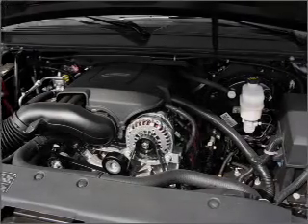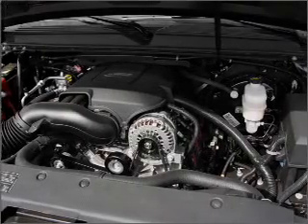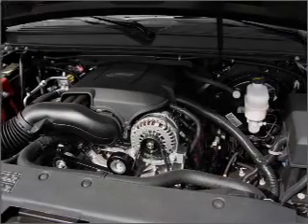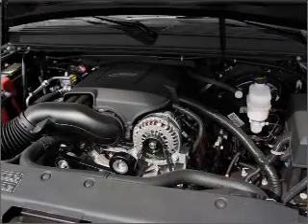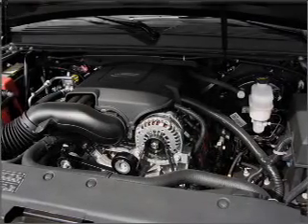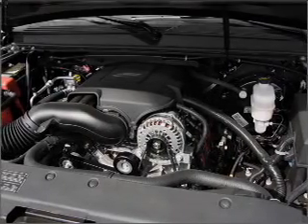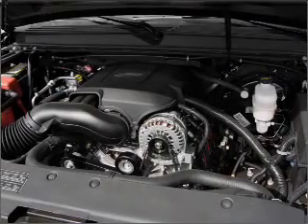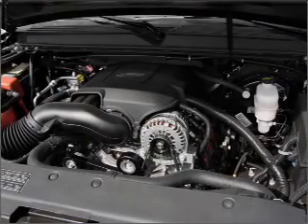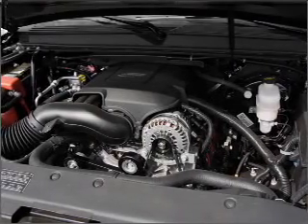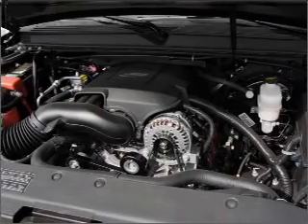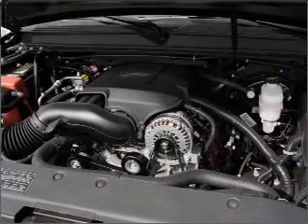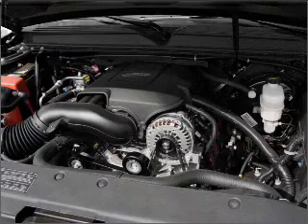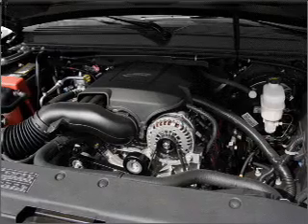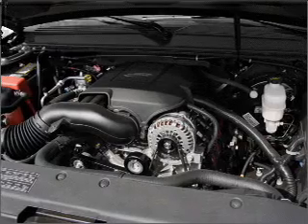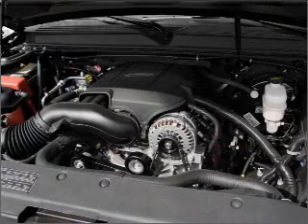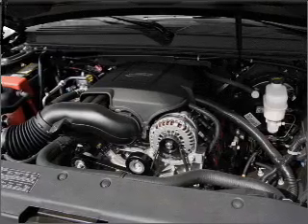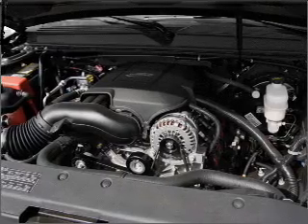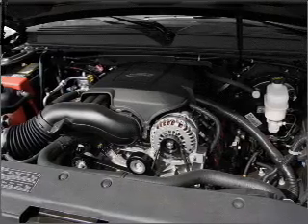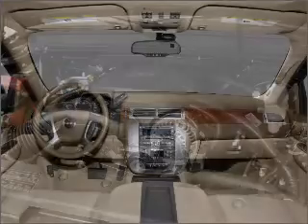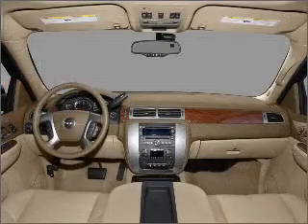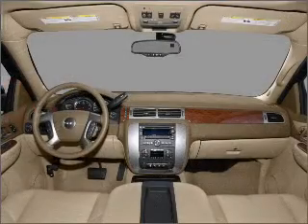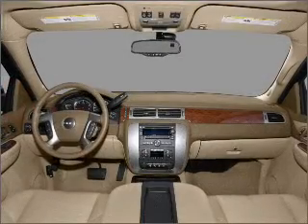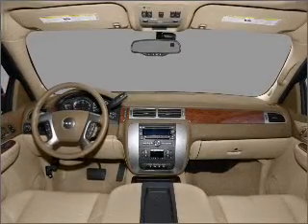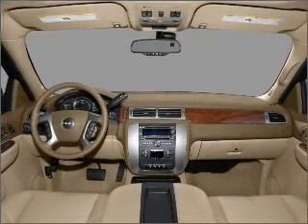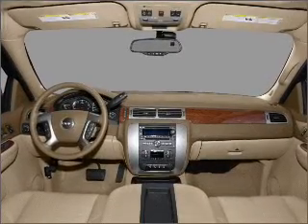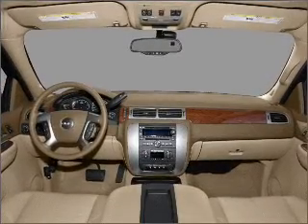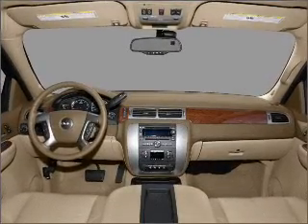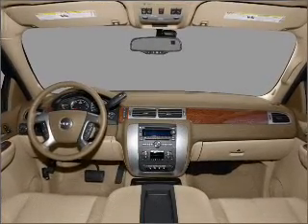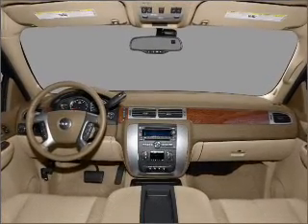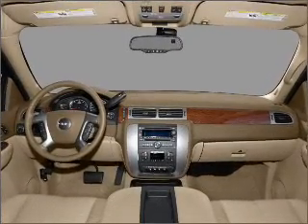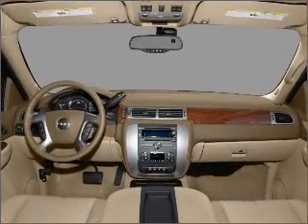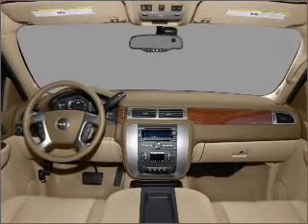Indulge in the comfort of heated seats and dual temperature controls. Call today to schedule a test drive.